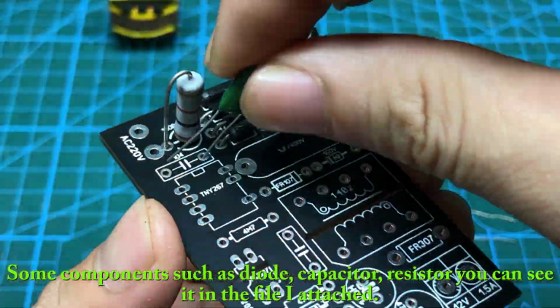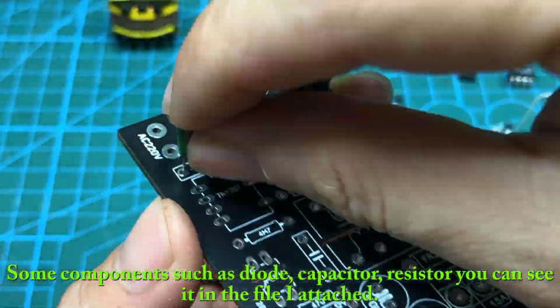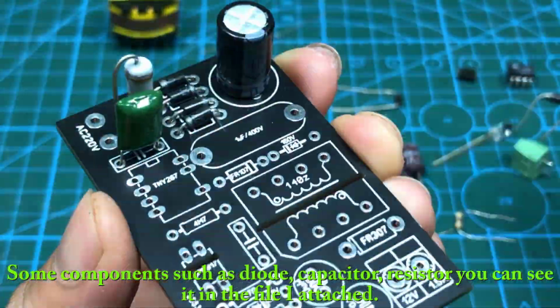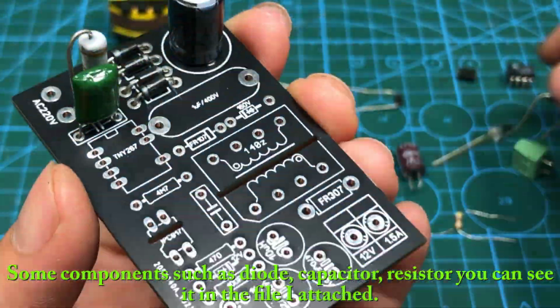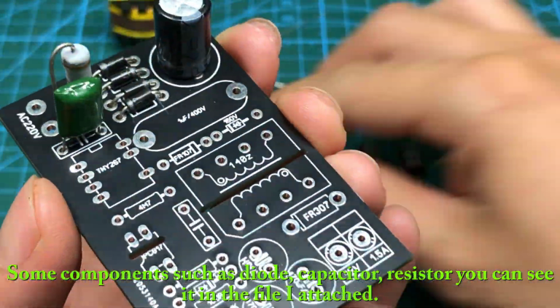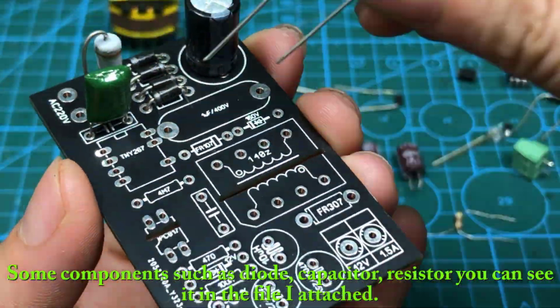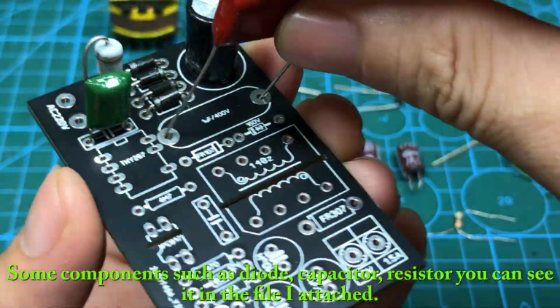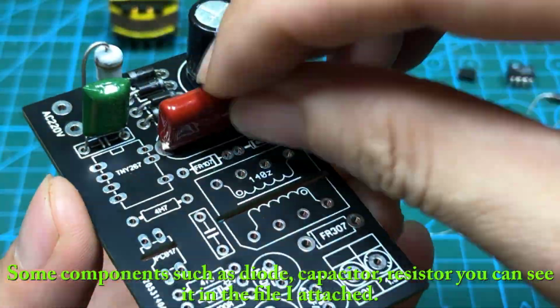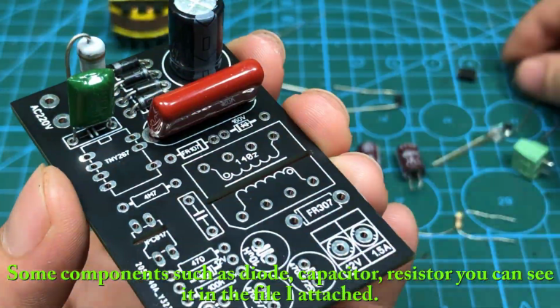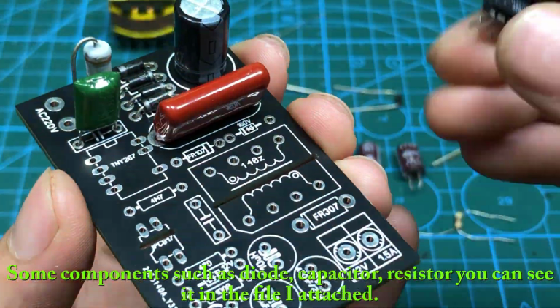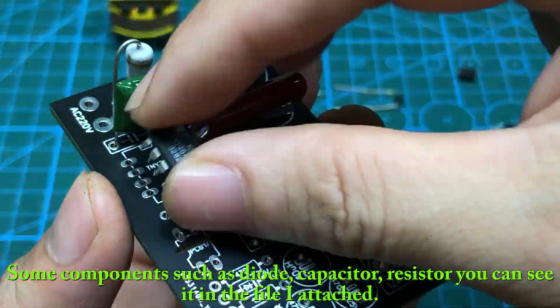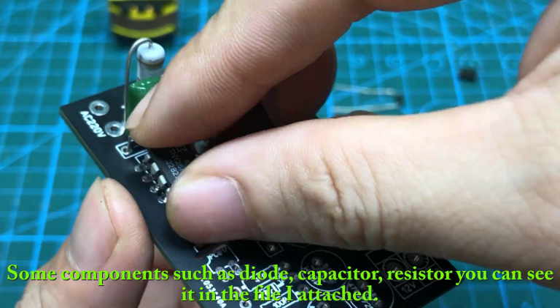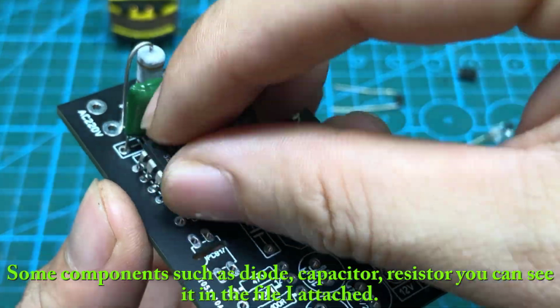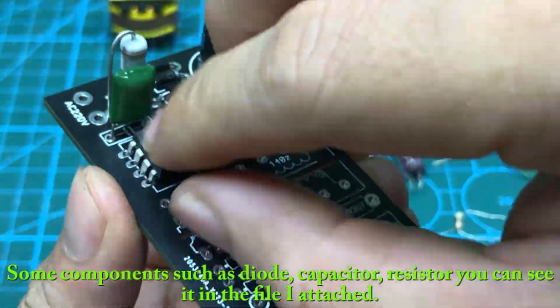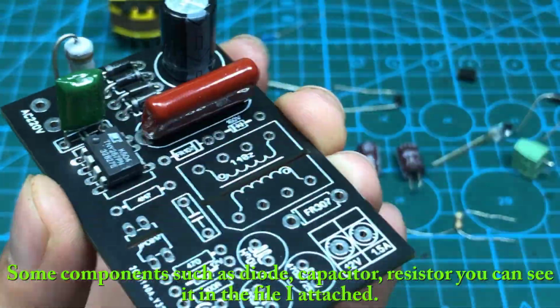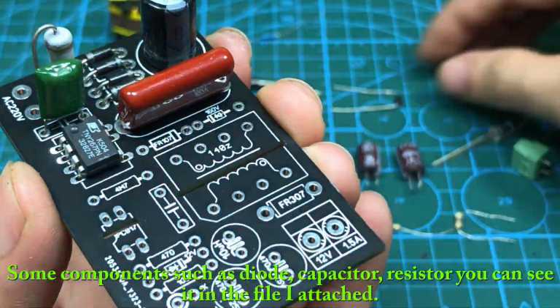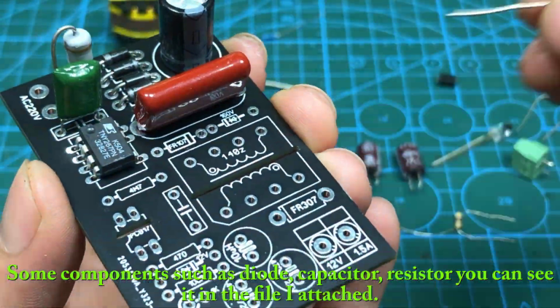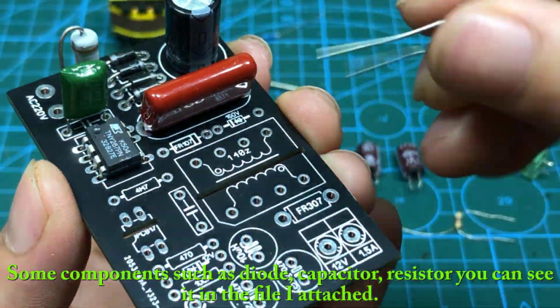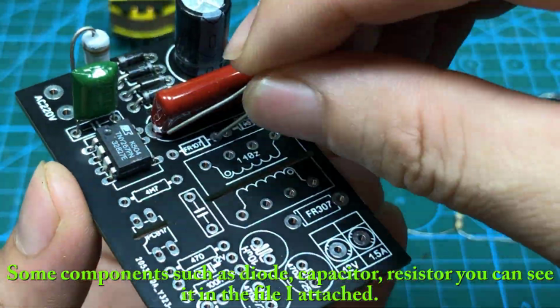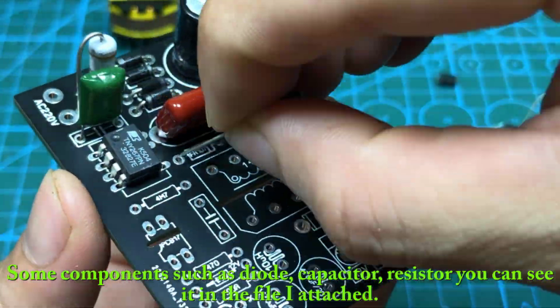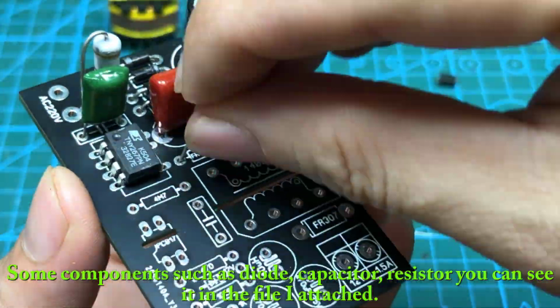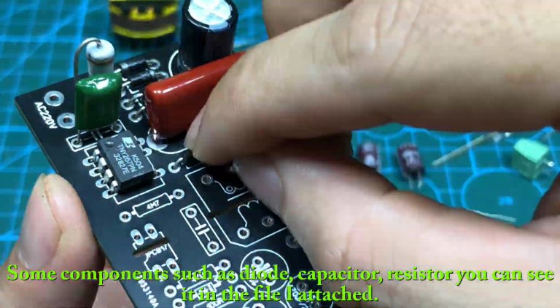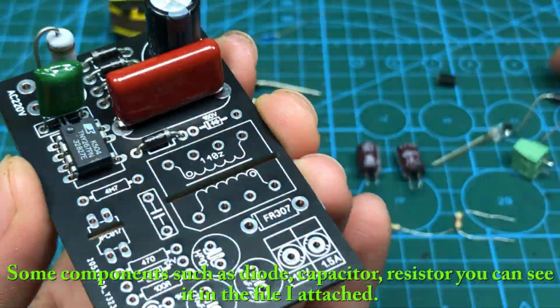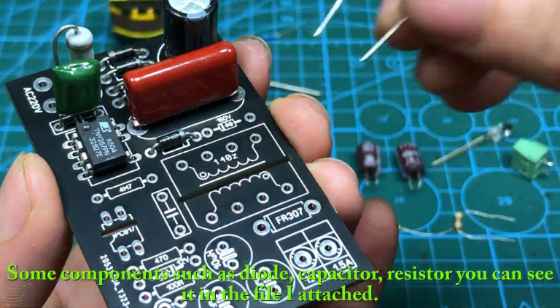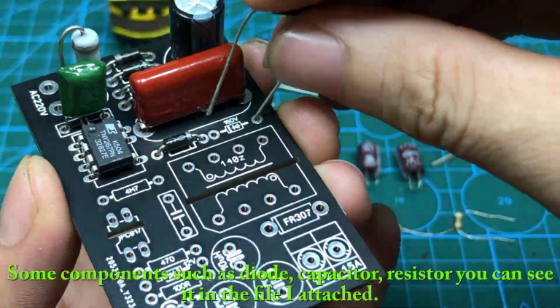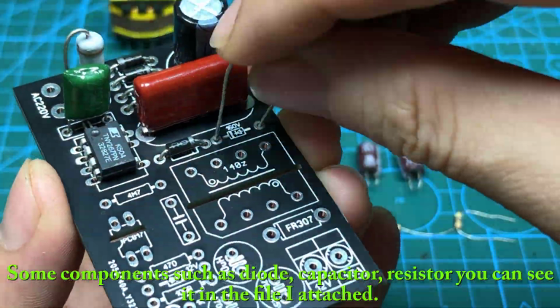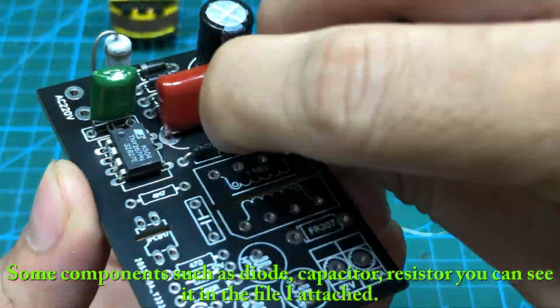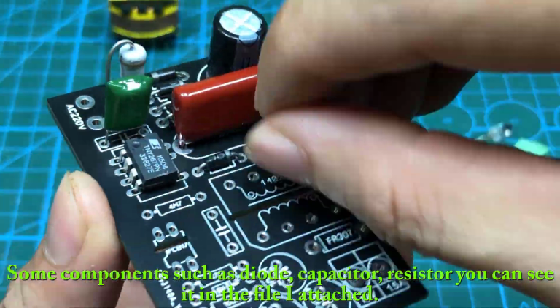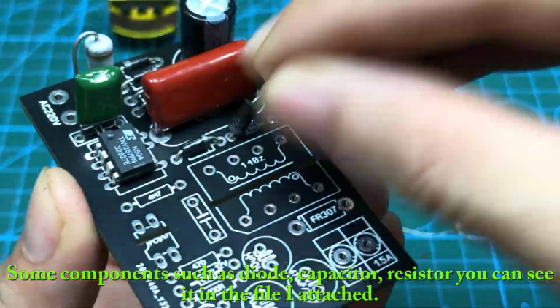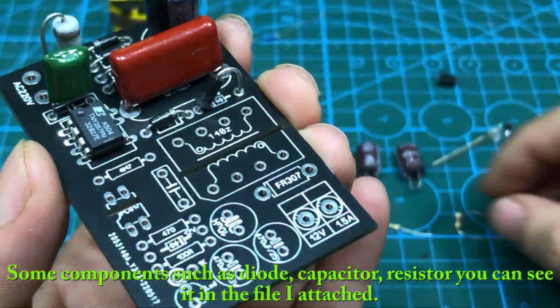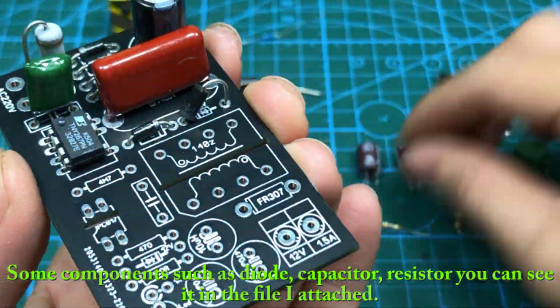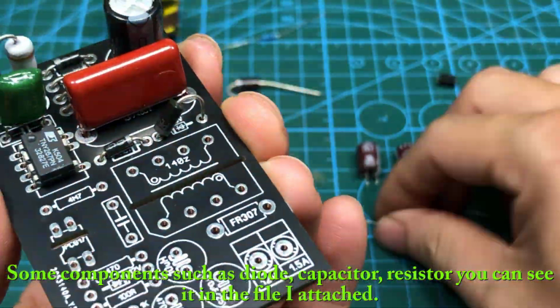Some components such as diode, capacitor, and resistor — you can see them in the file I attached.